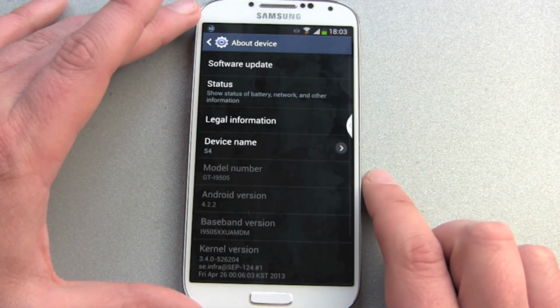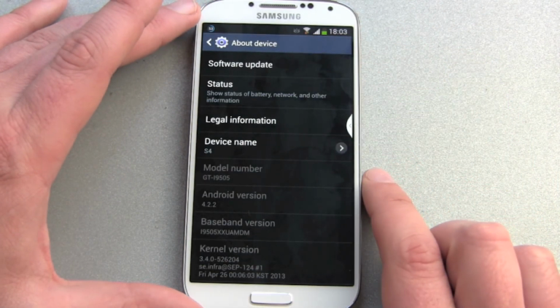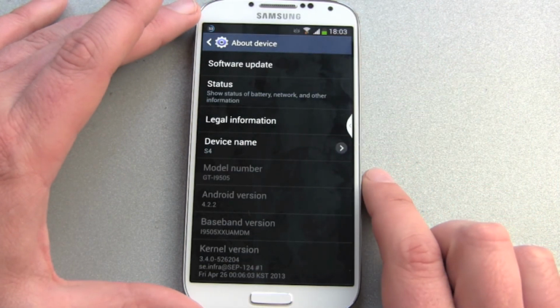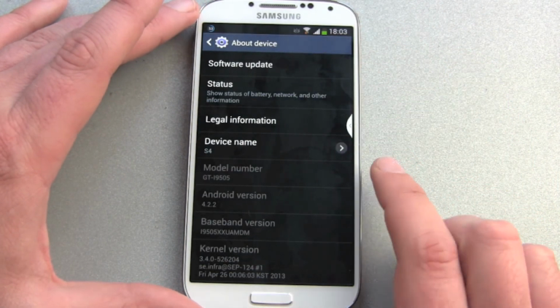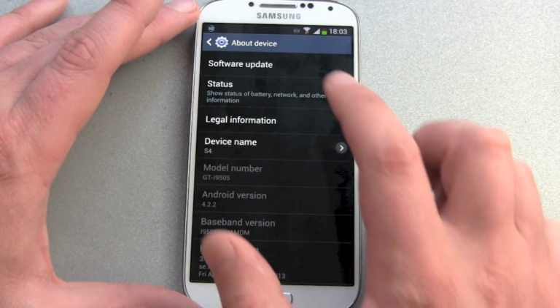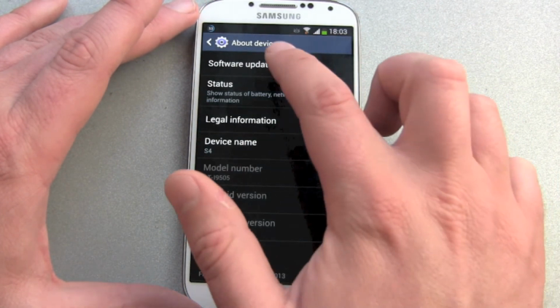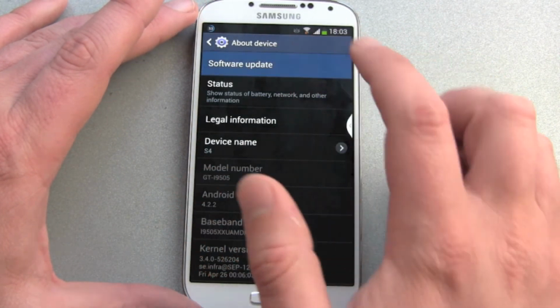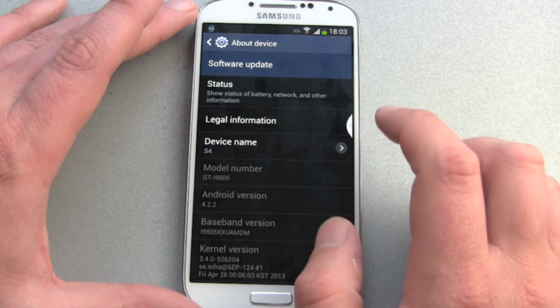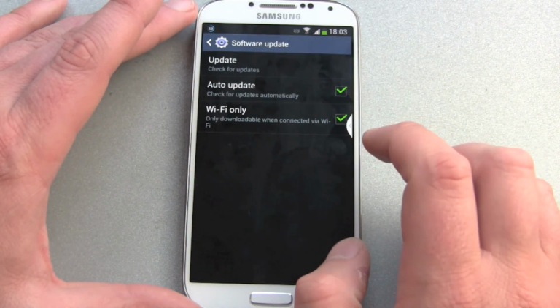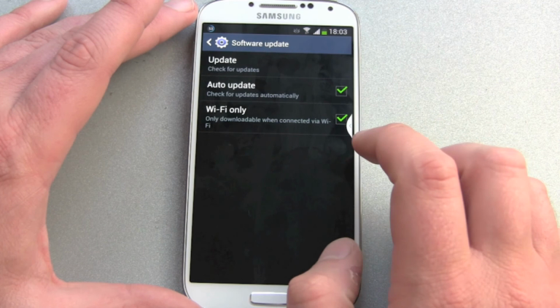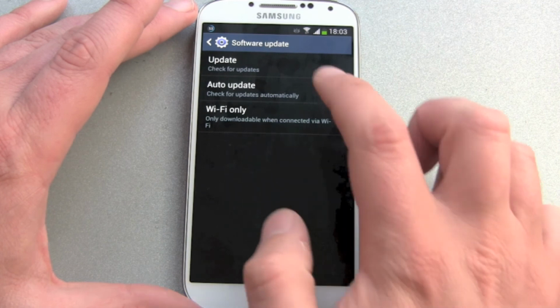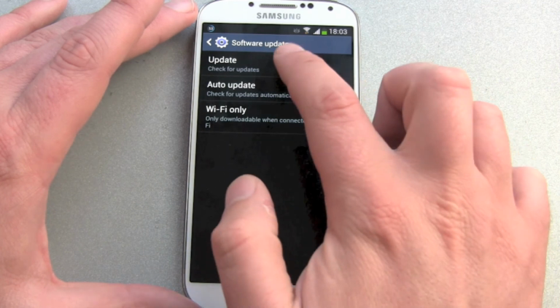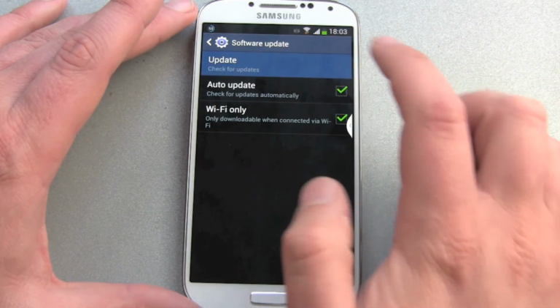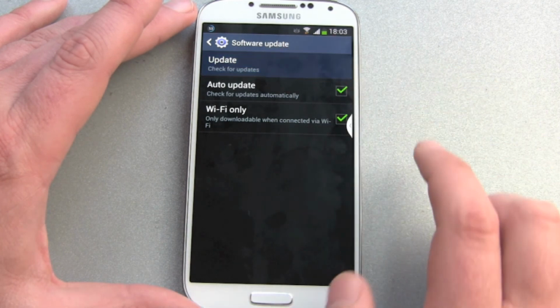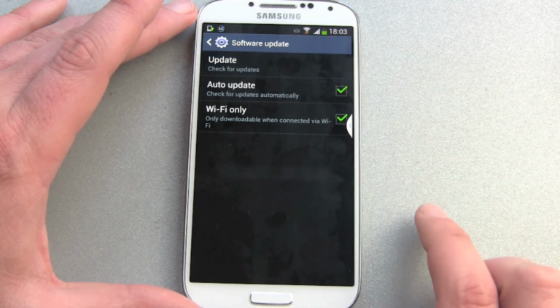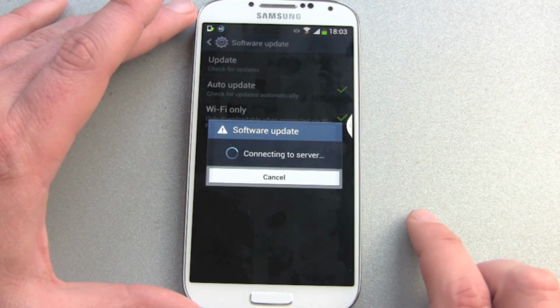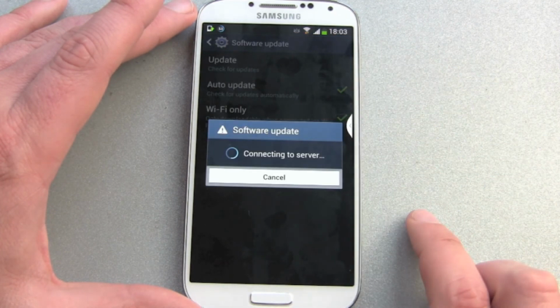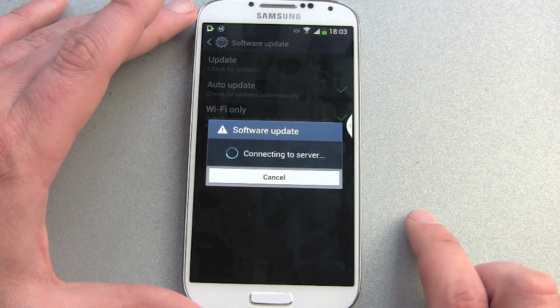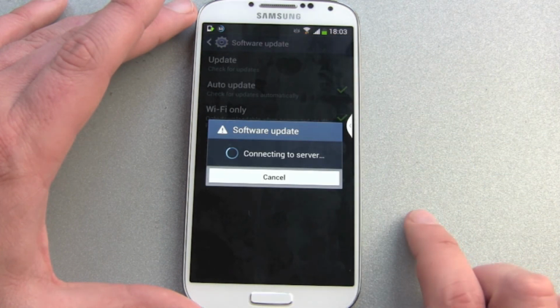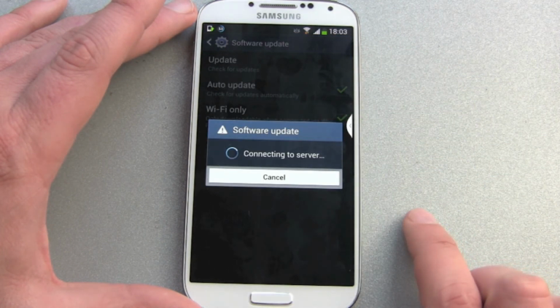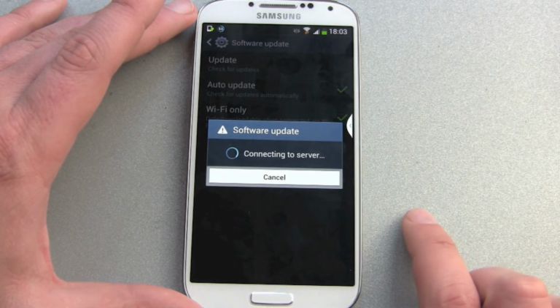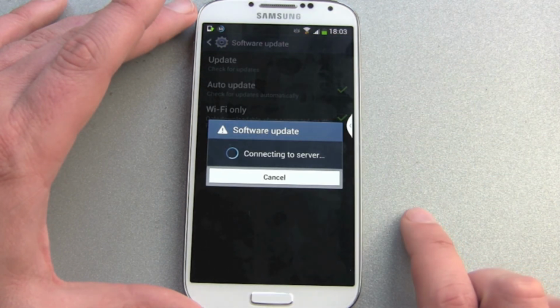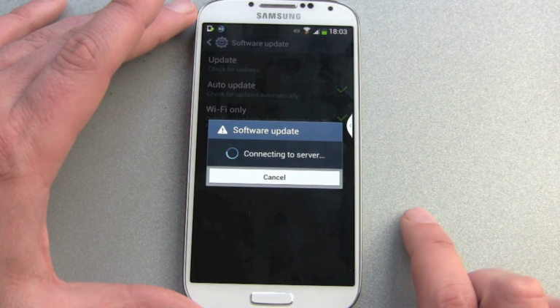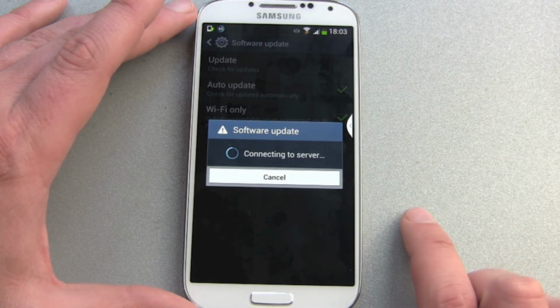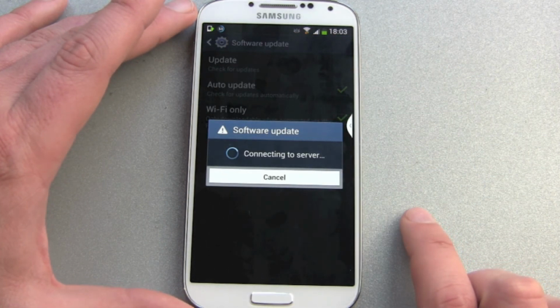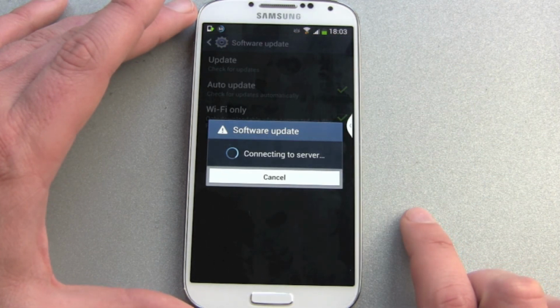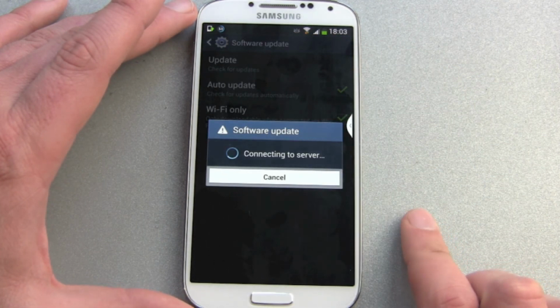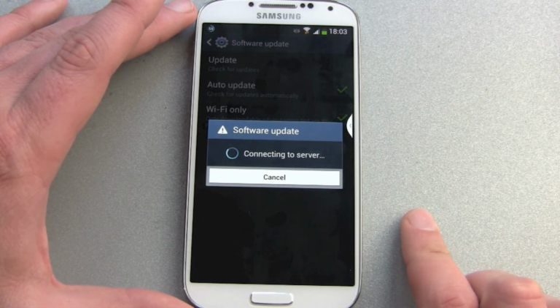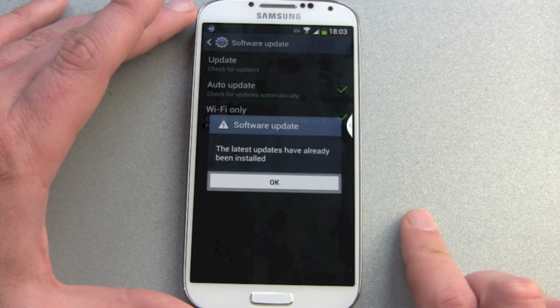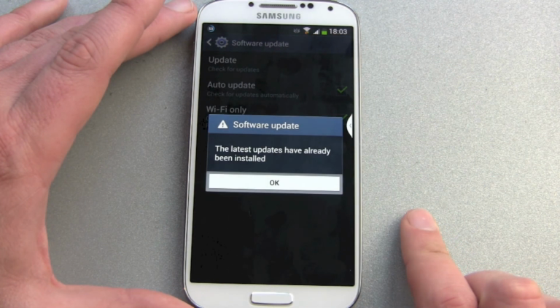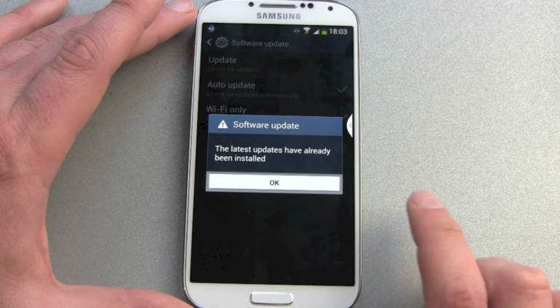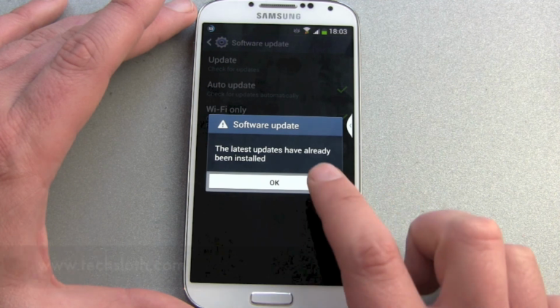So nothing new here. Is there another update available? I hope not. No.